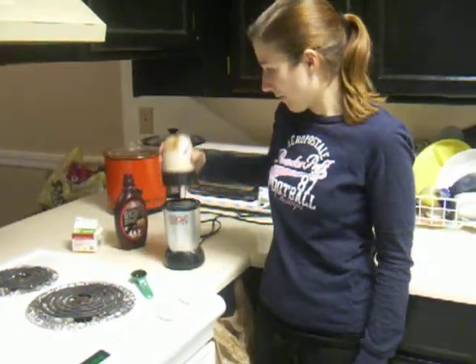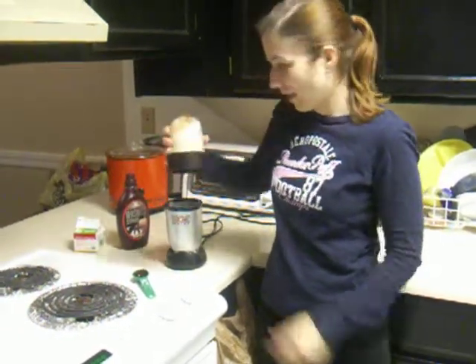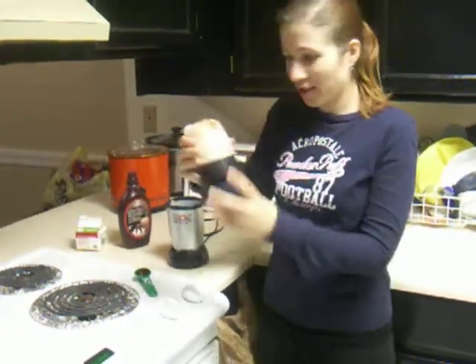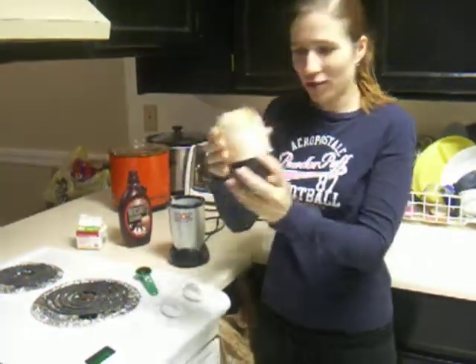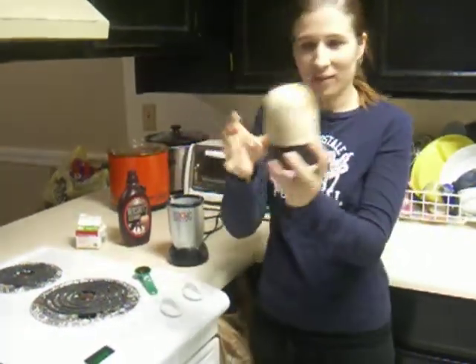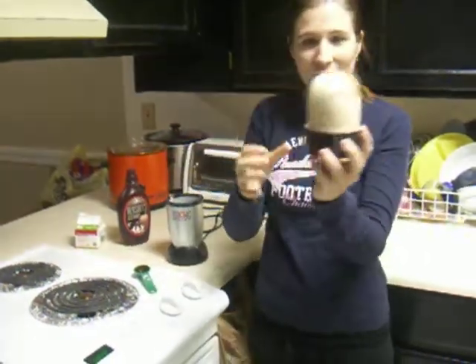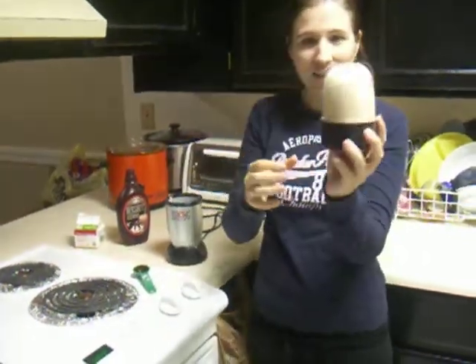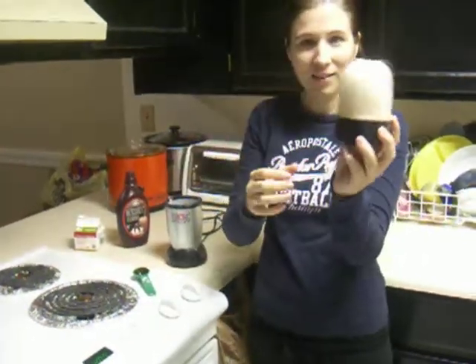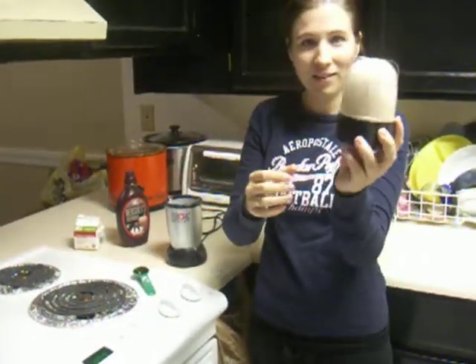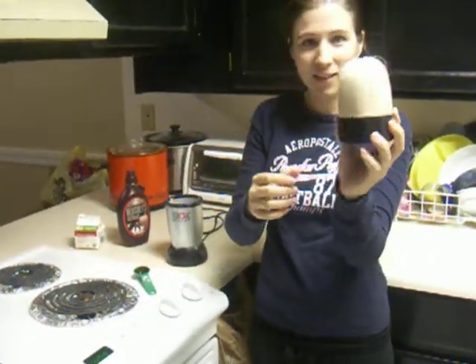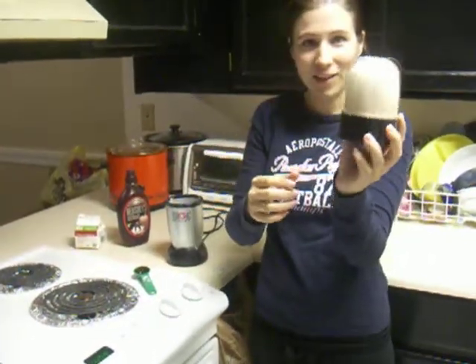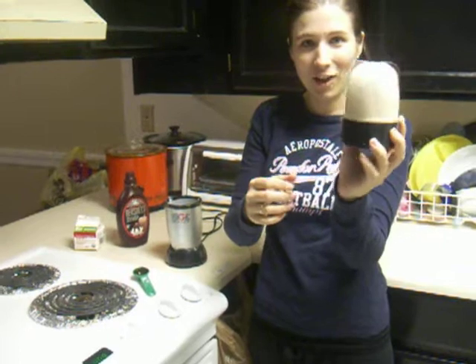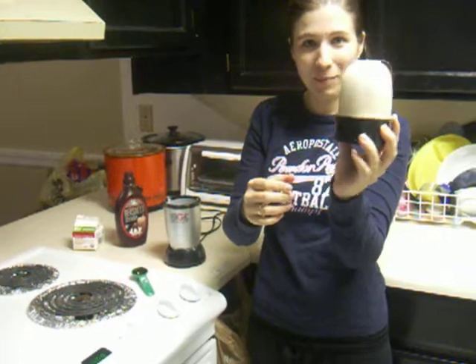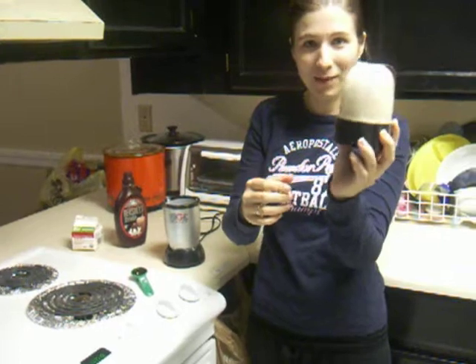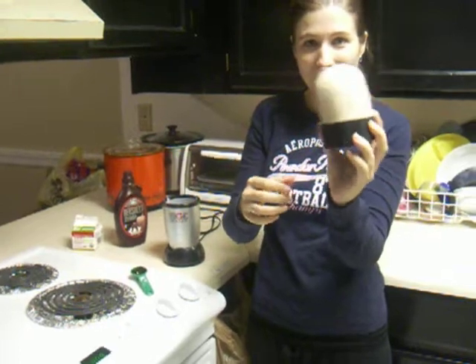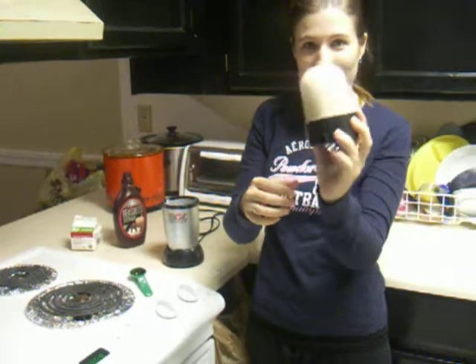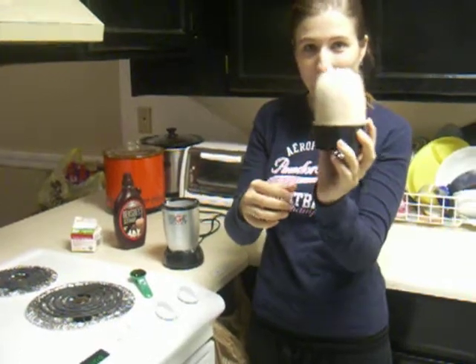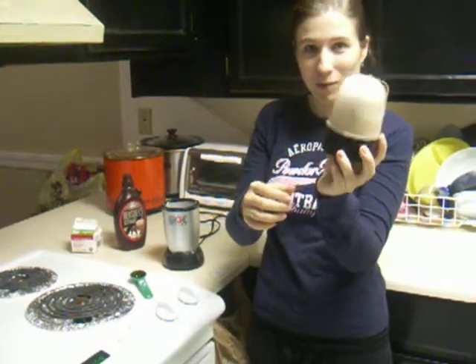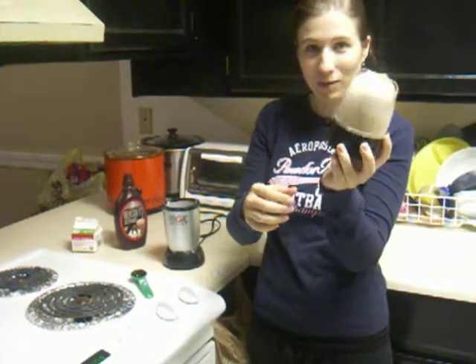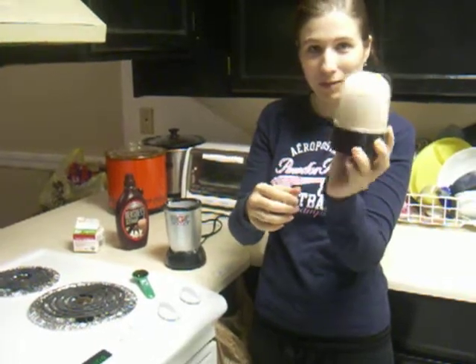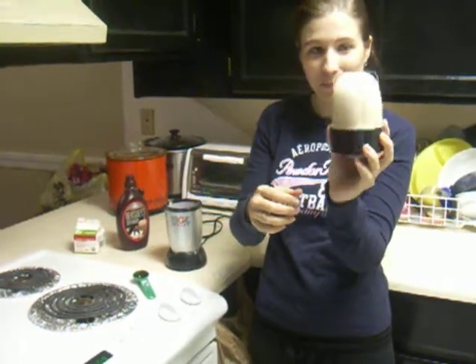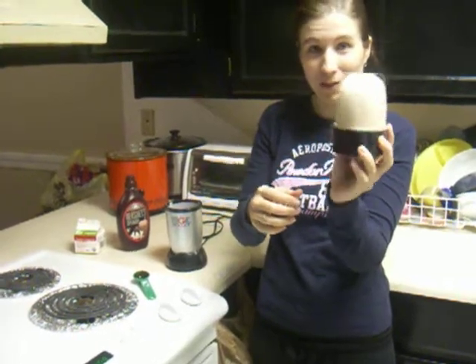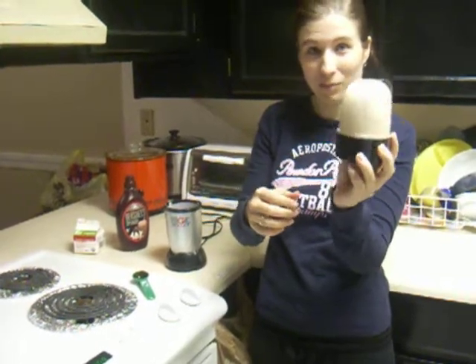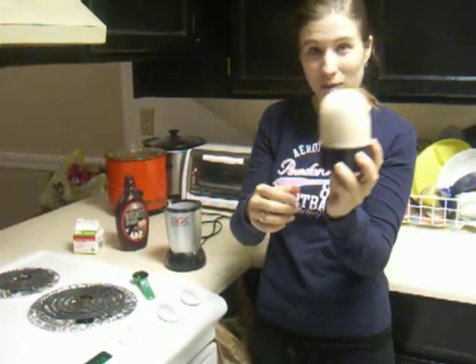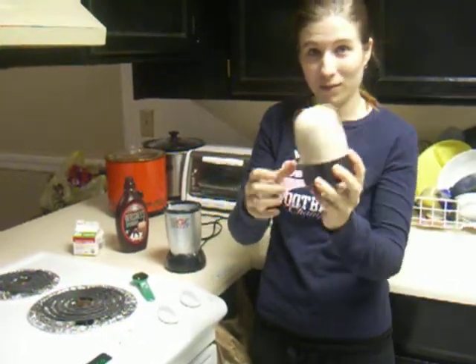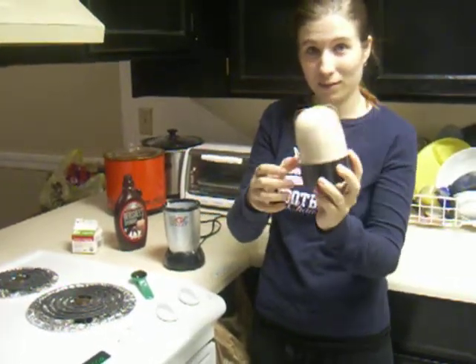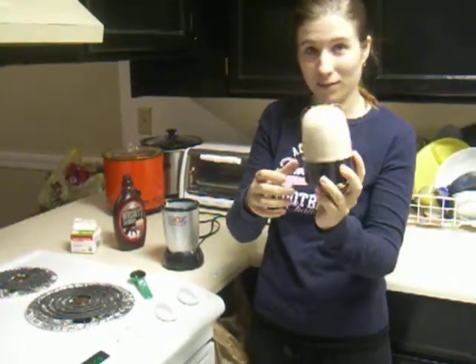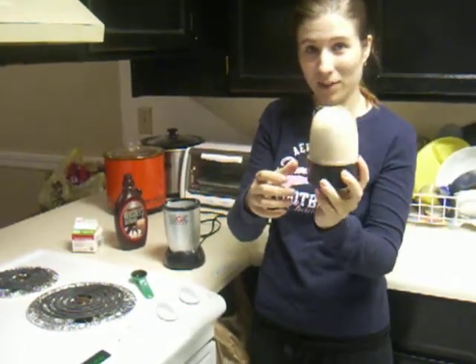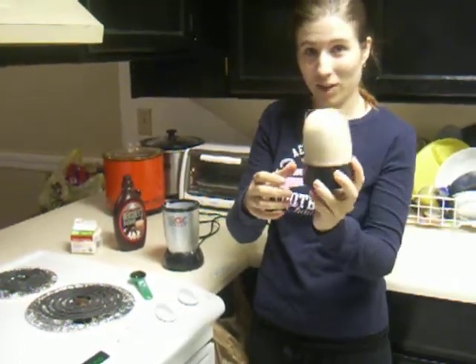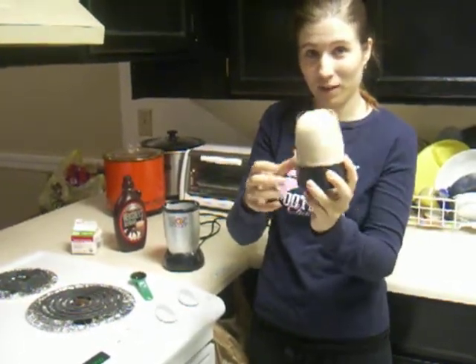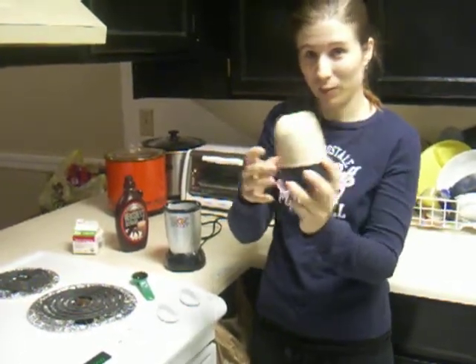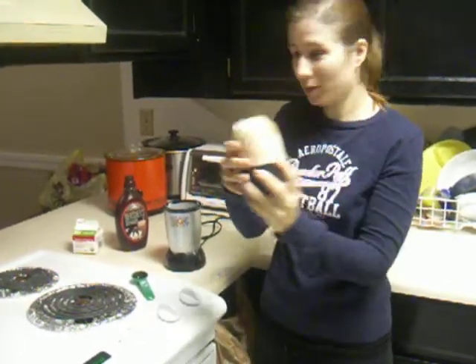As you can see, it's still like chocolate milk, so we will blend it more to make chocolate mousse.